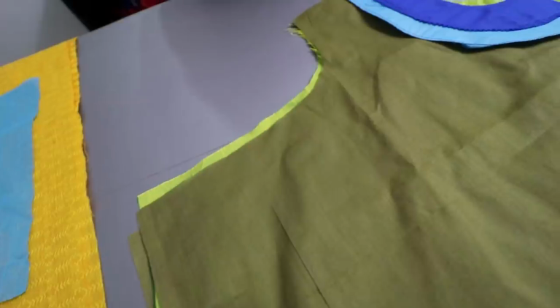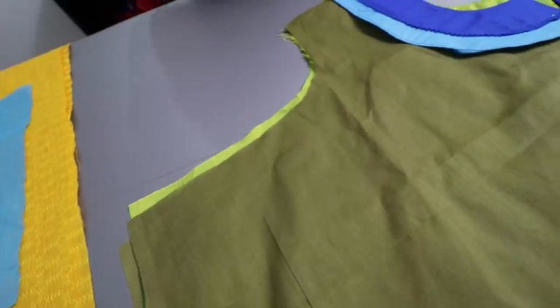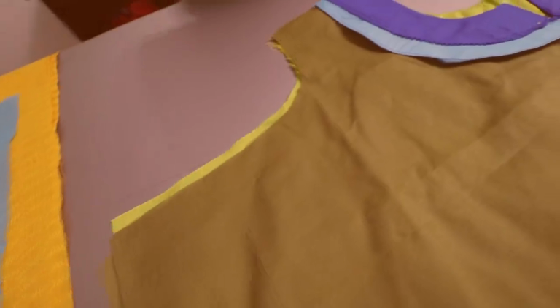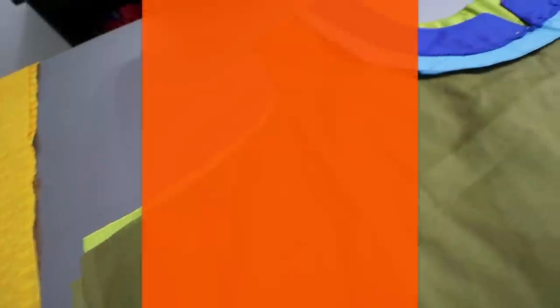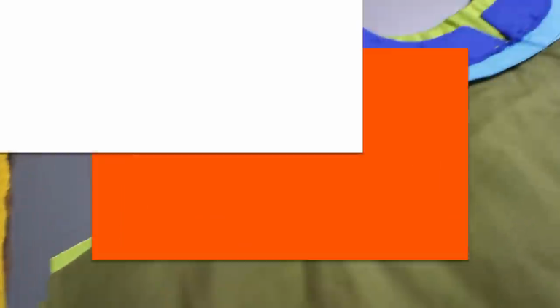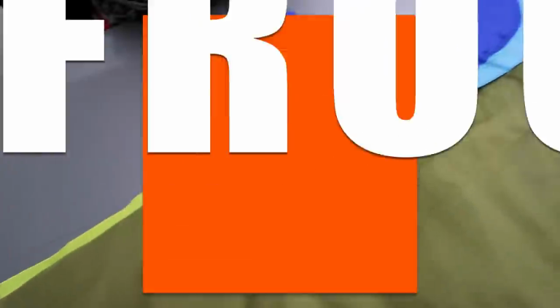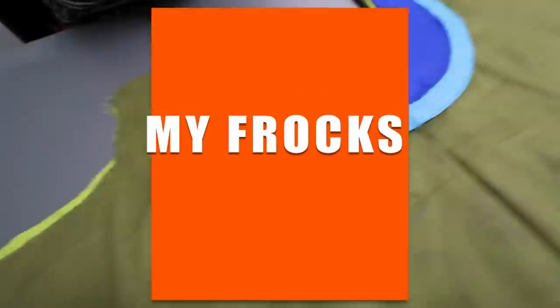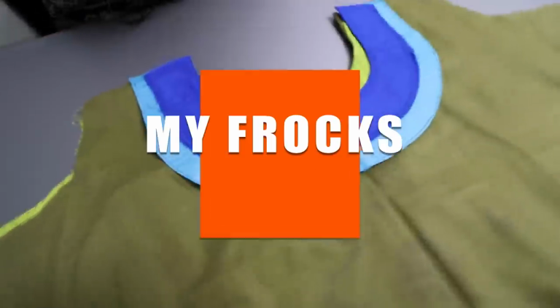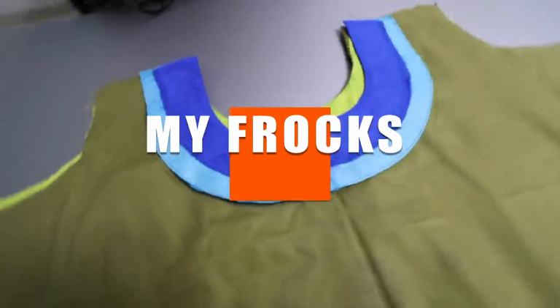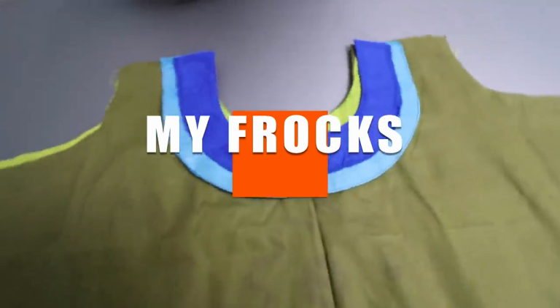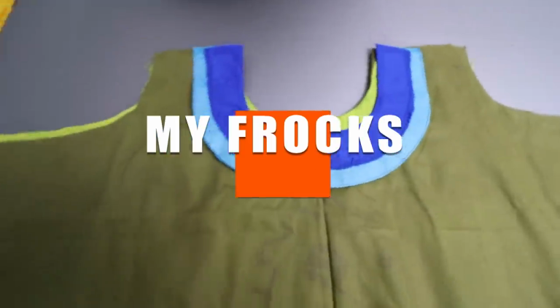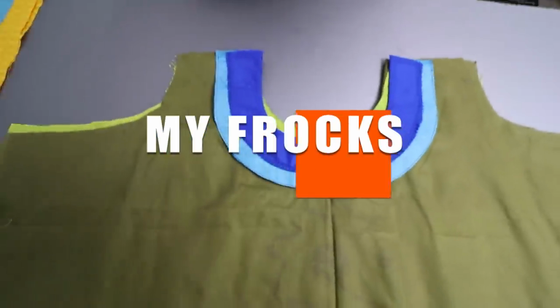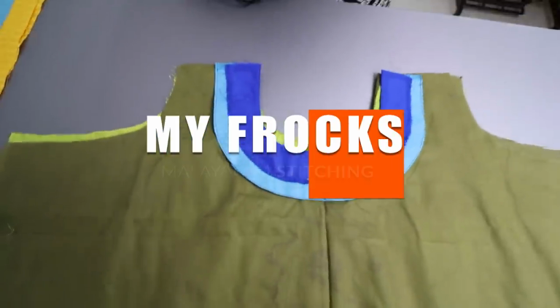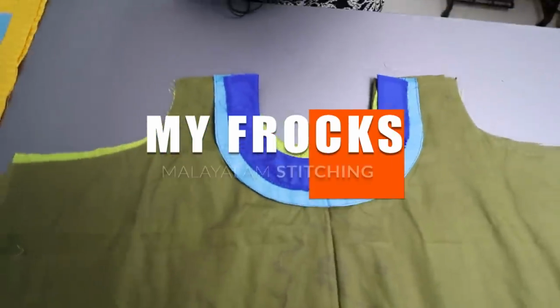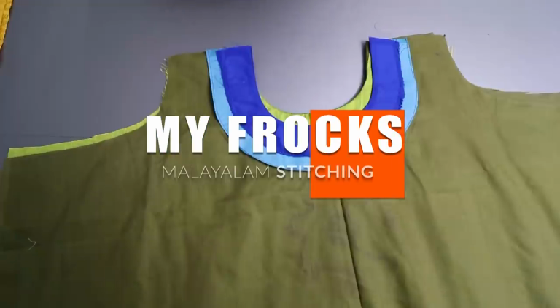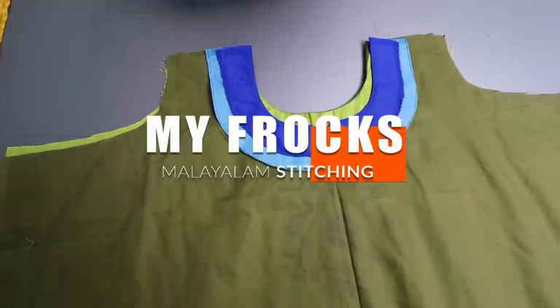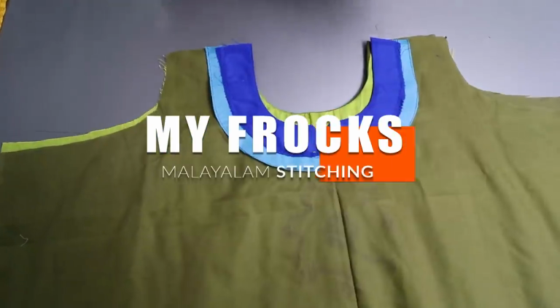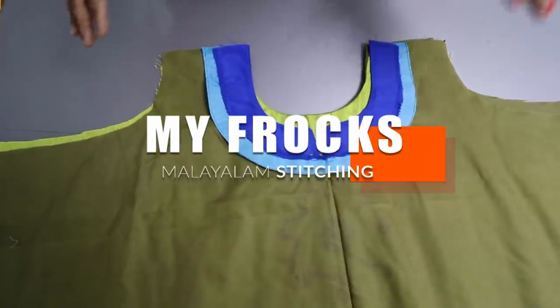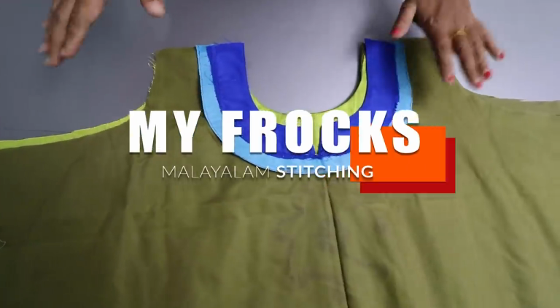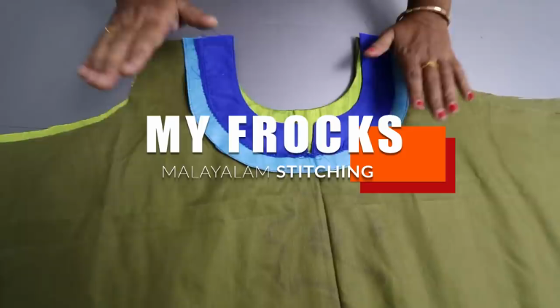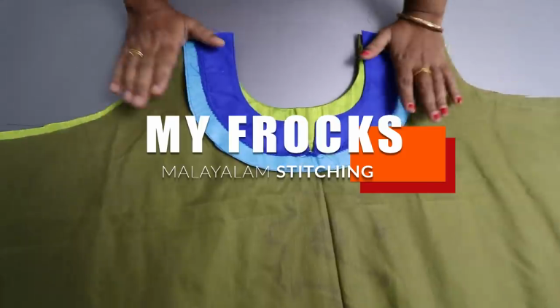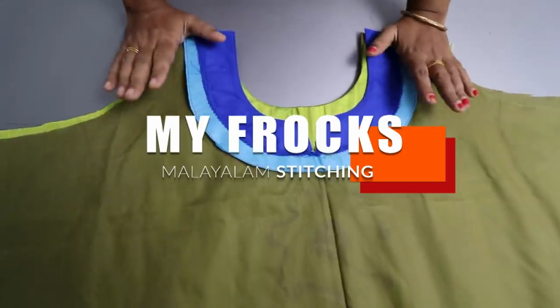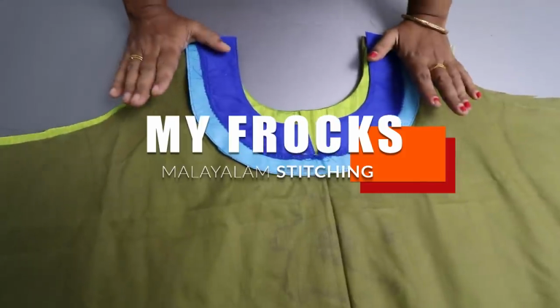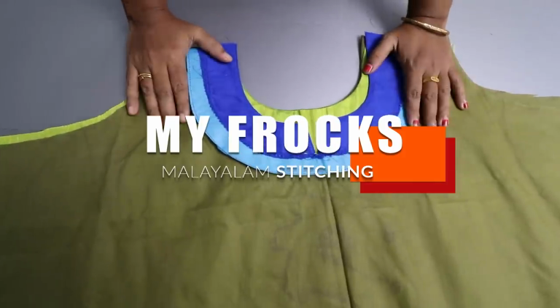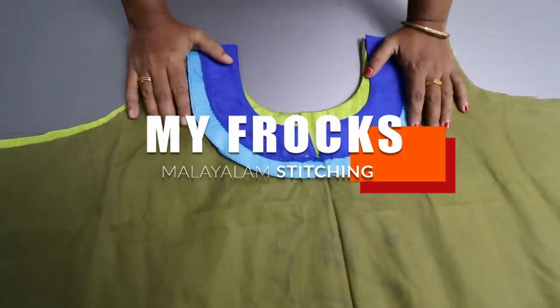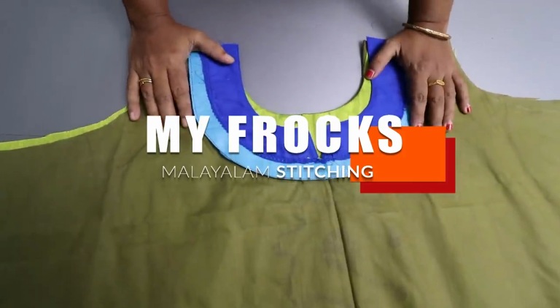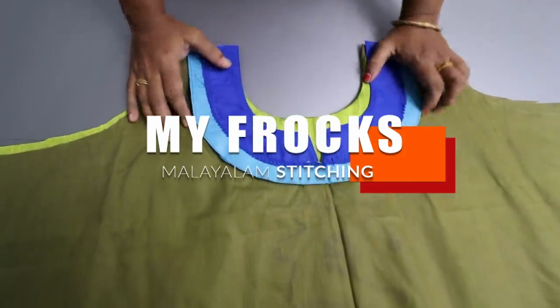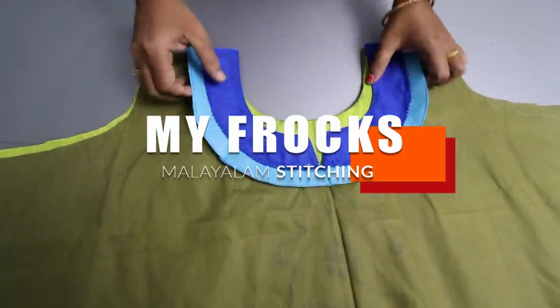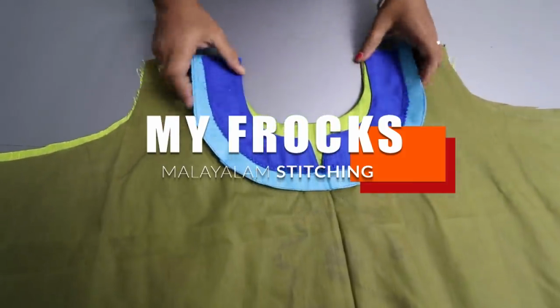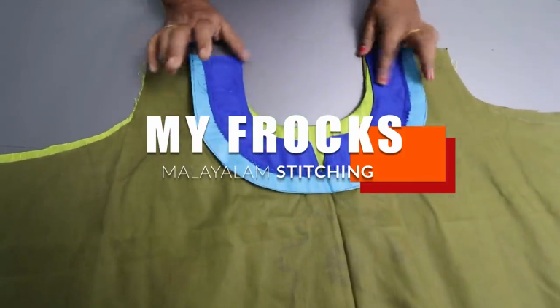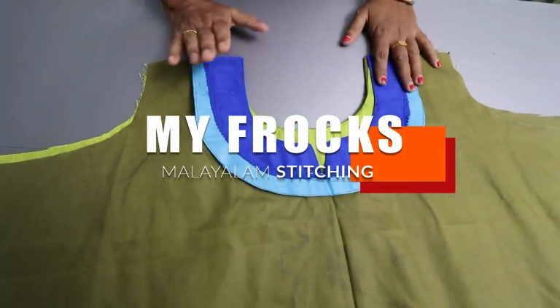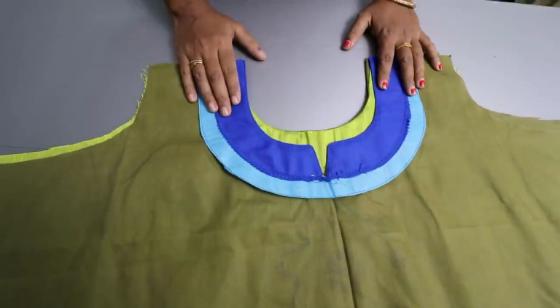Hello! Hi Friends! Welcome to MyFrox. Today's video, we are going to show you the perfect shoulder technique.